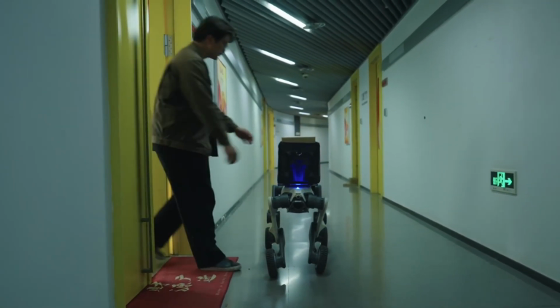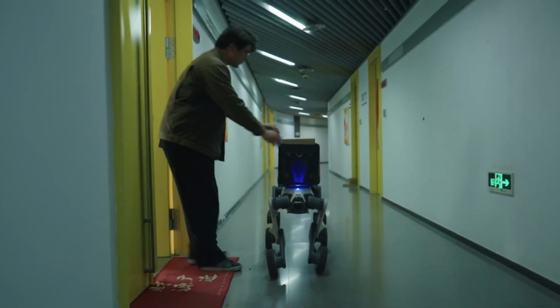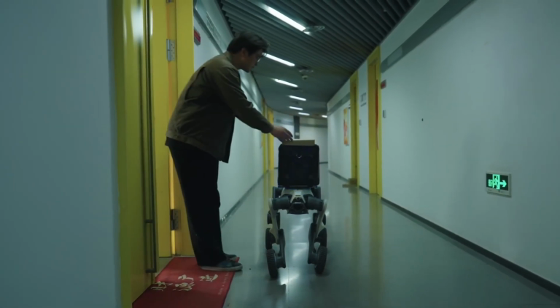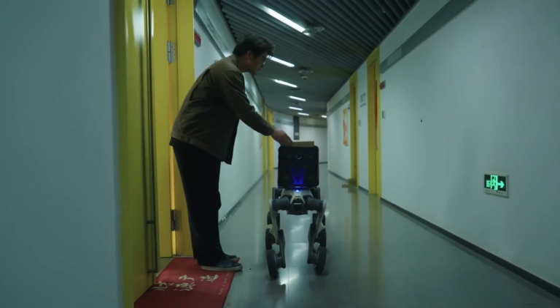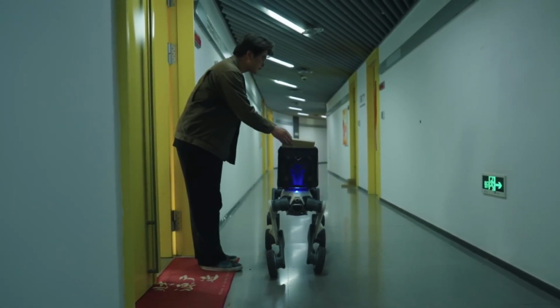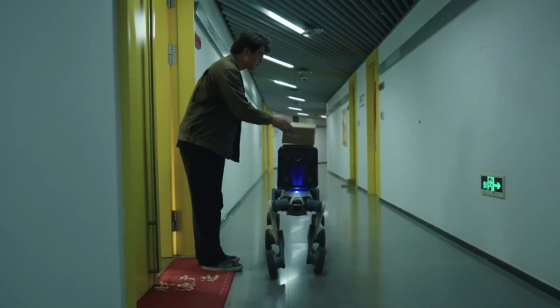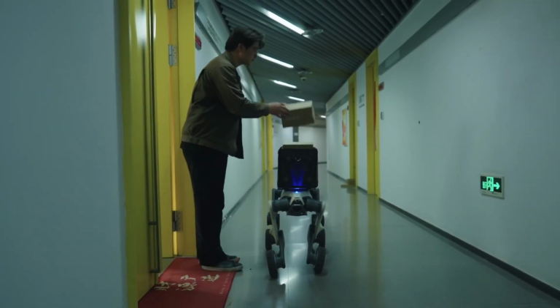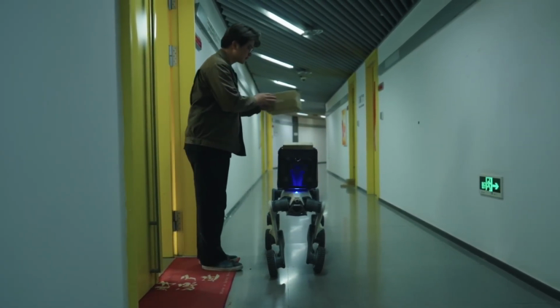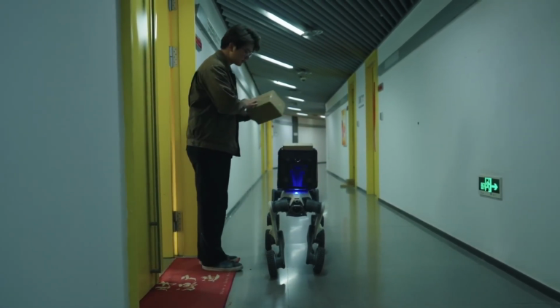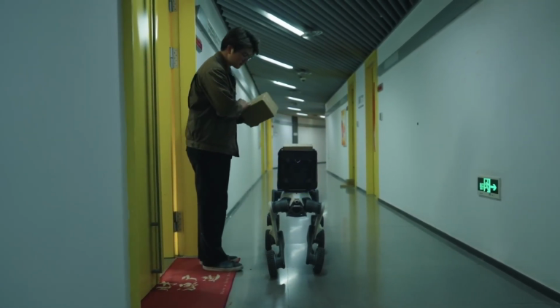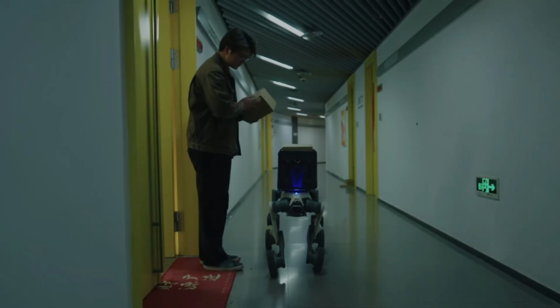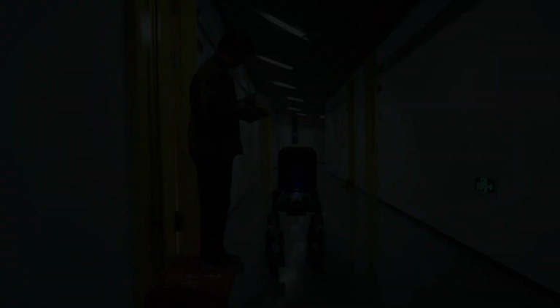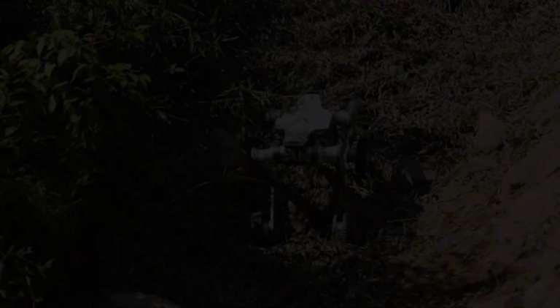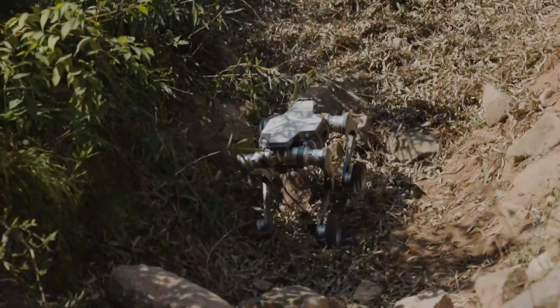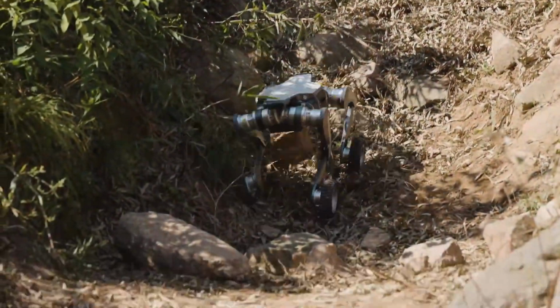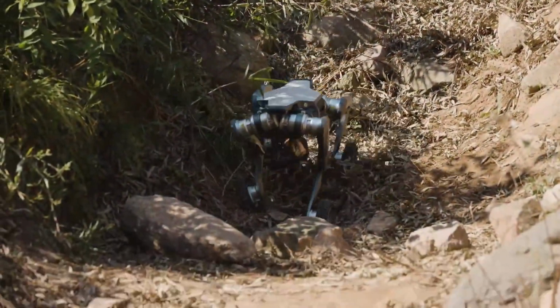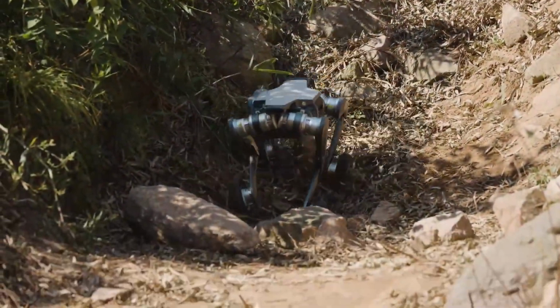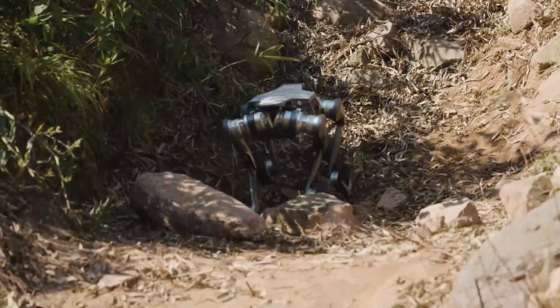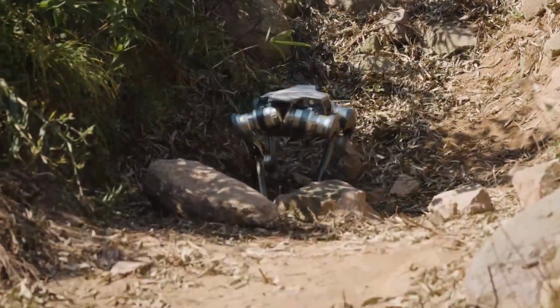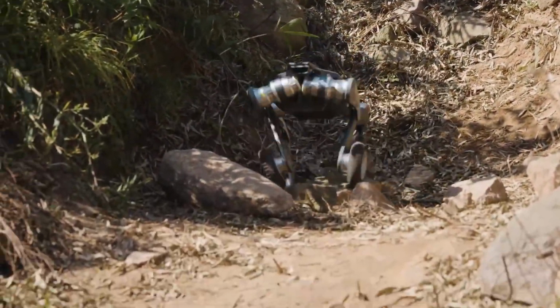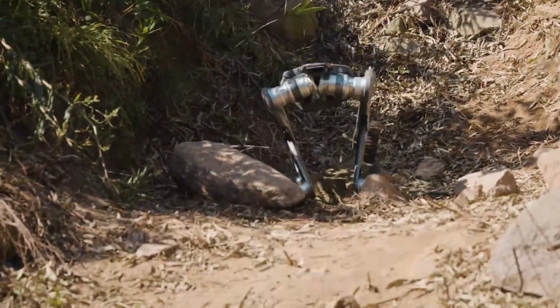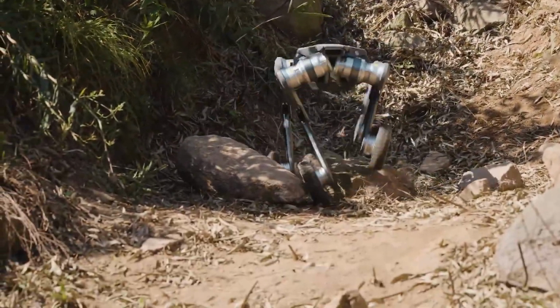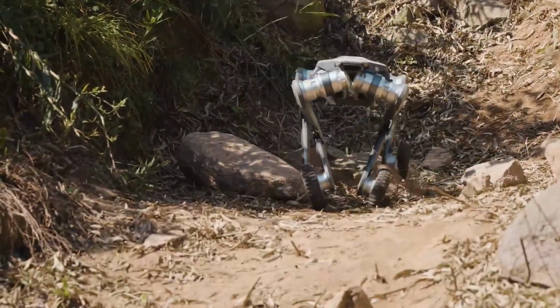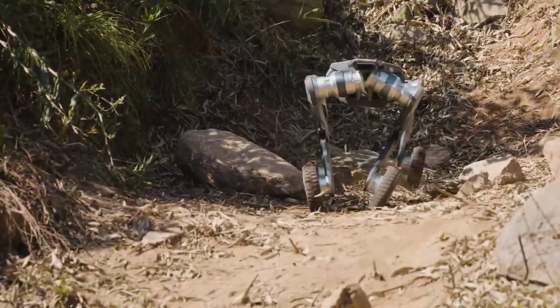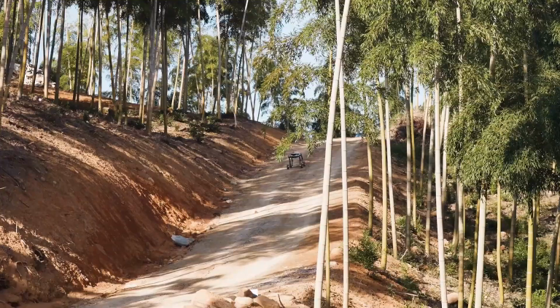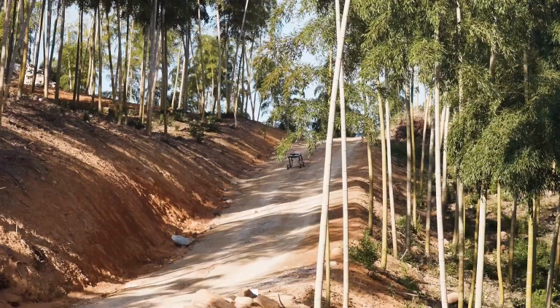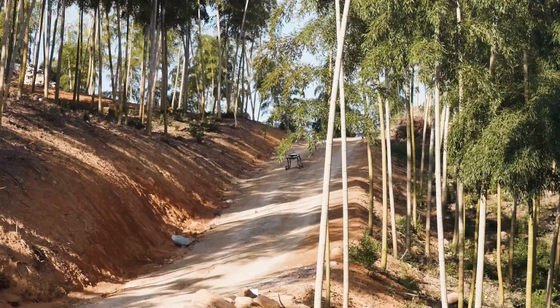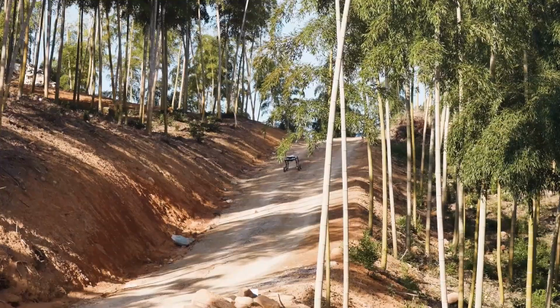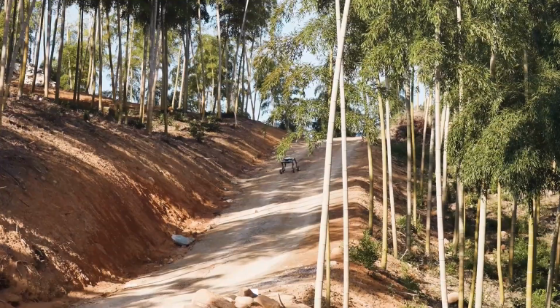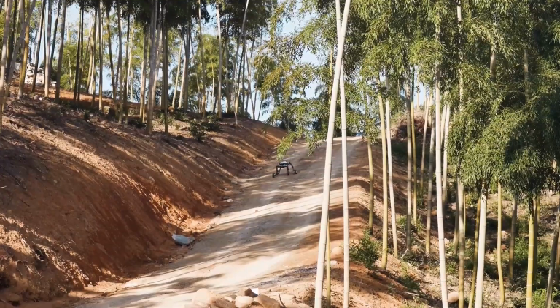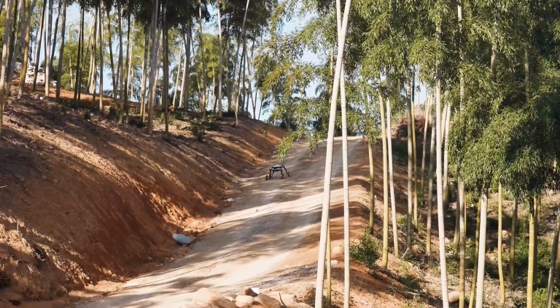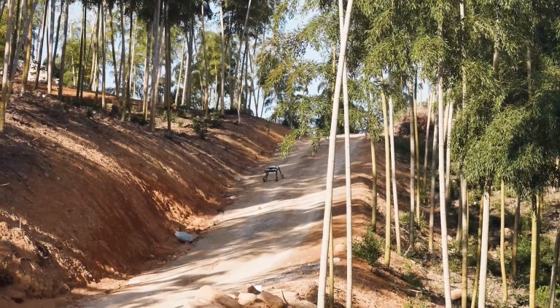The Pro version even adds autonomous charging, mapping, and advanced navigation features, turning the Lynx M20 into a fully independent field robot.